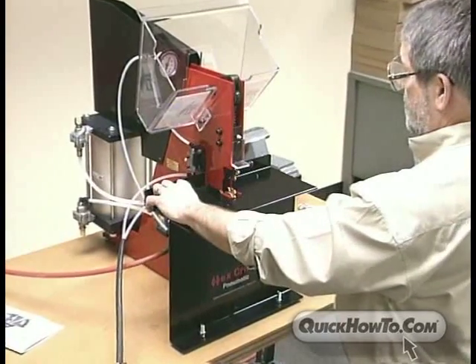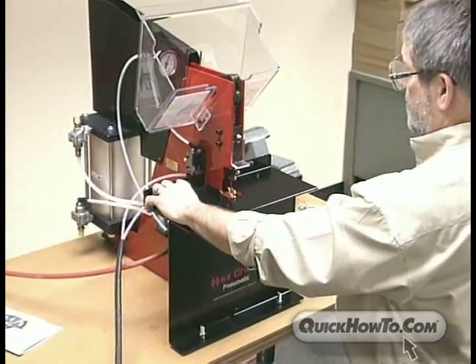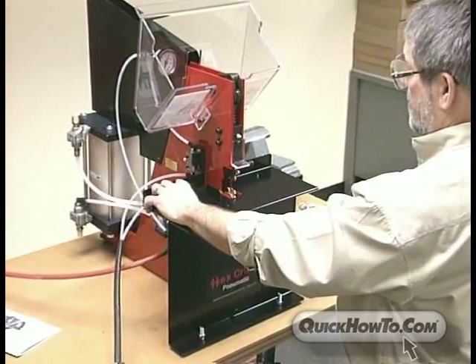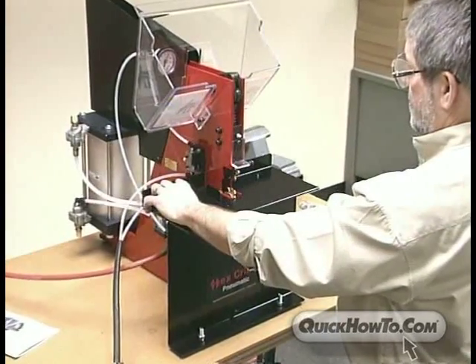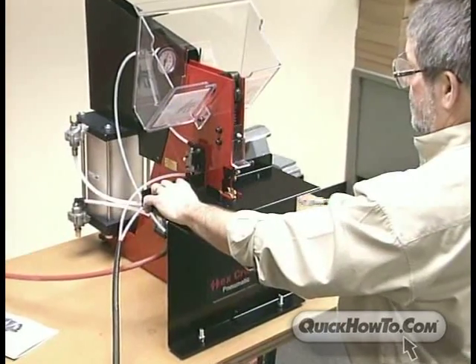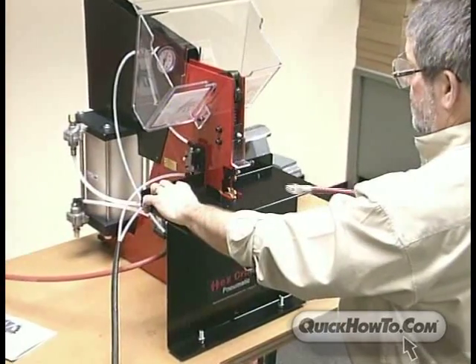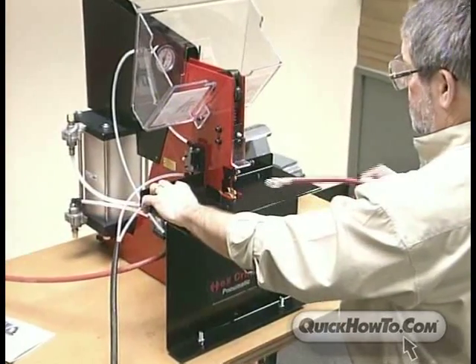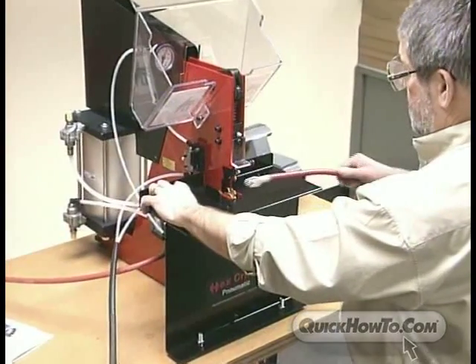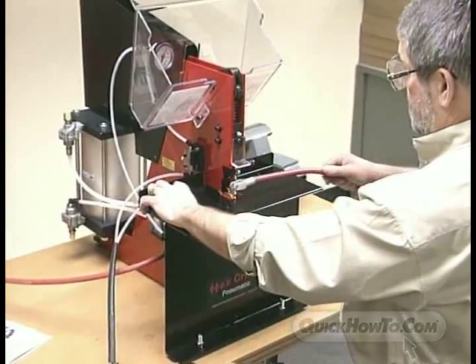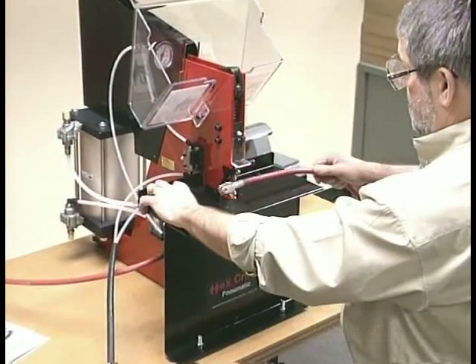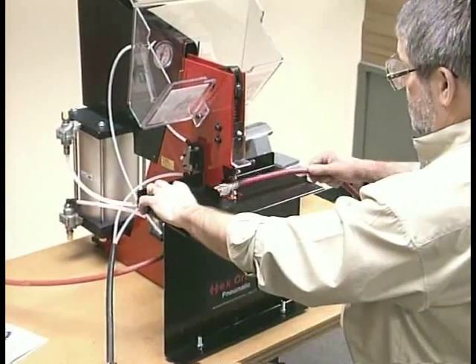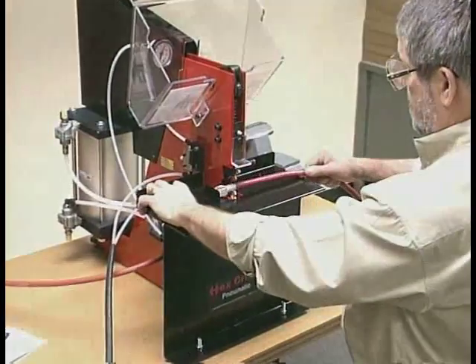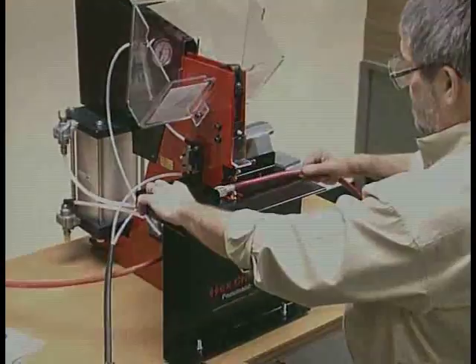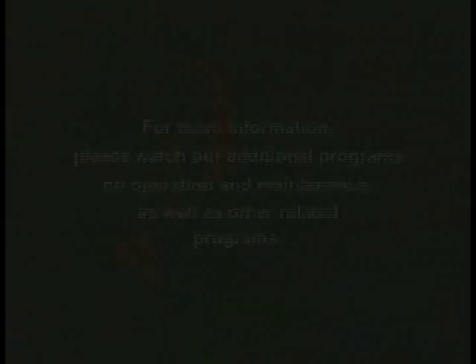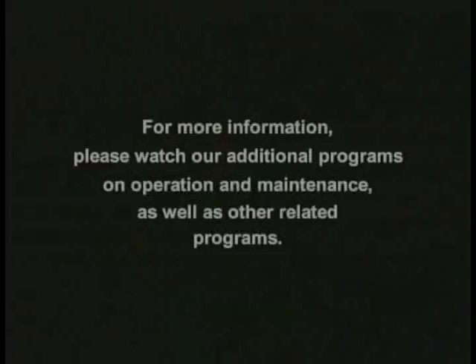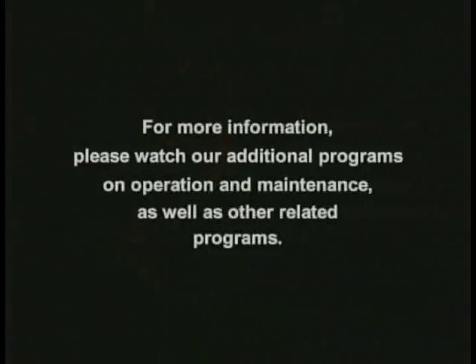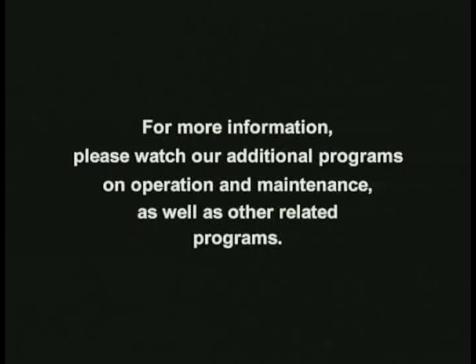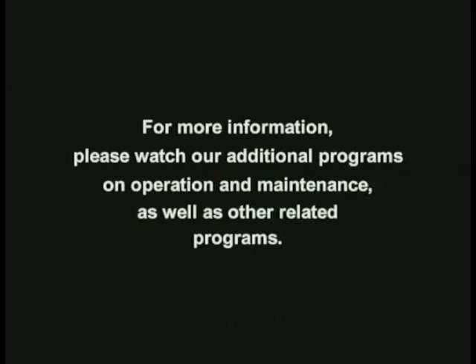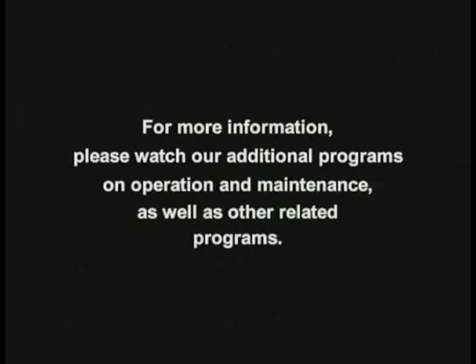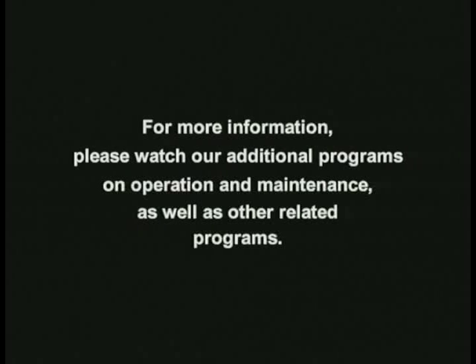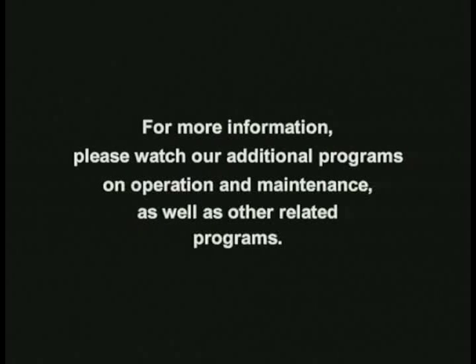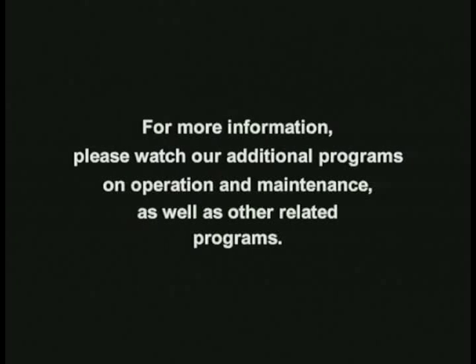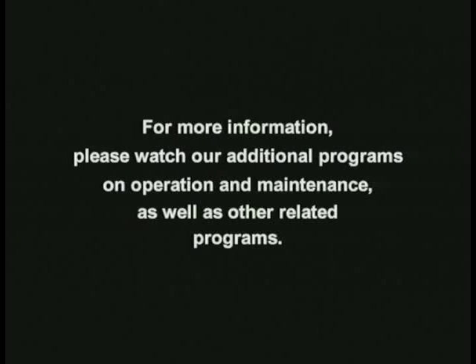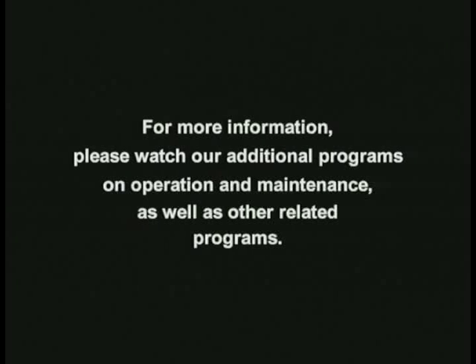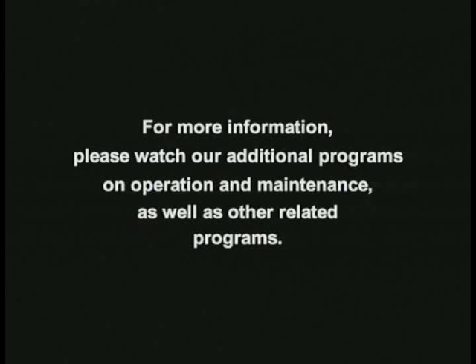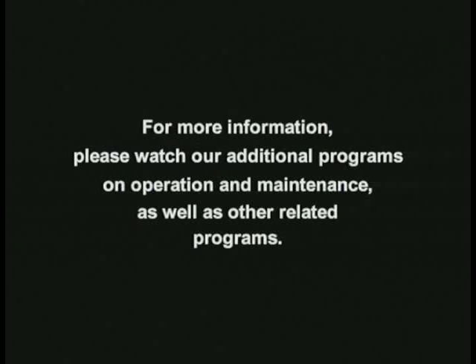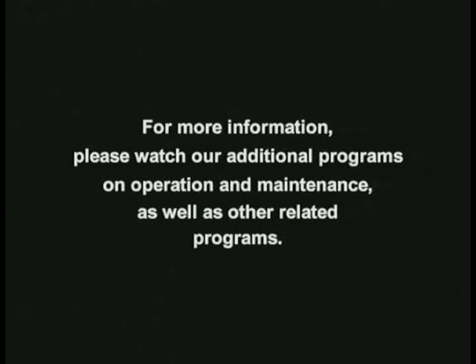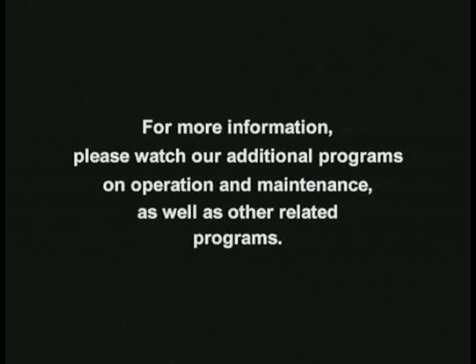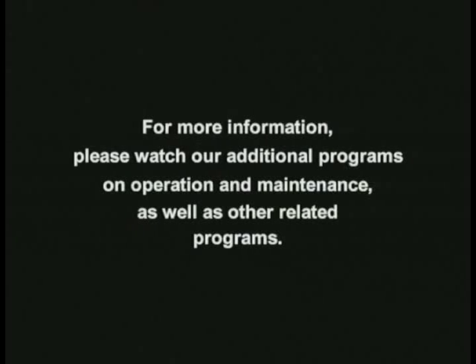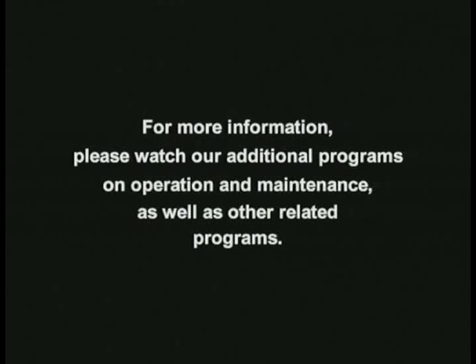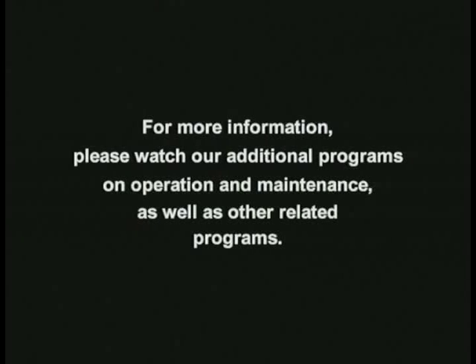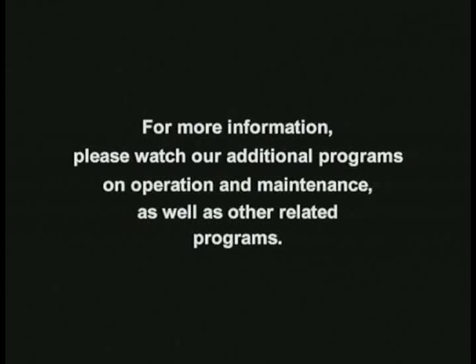For more information, please see additional programs on operation and maintenance as well as other related programs.